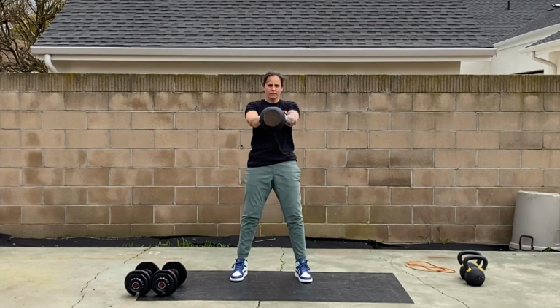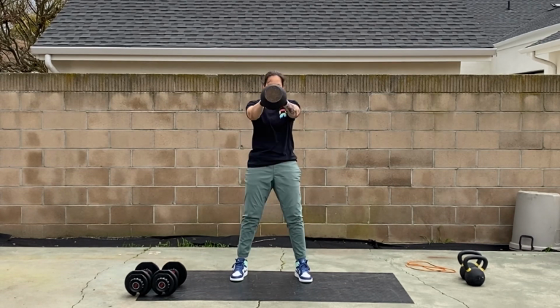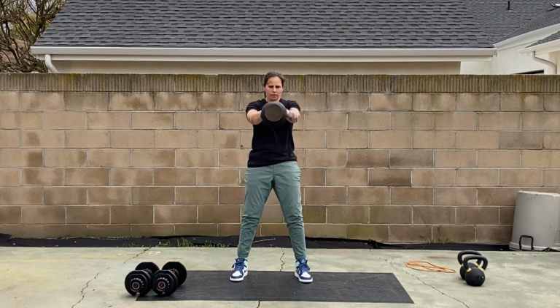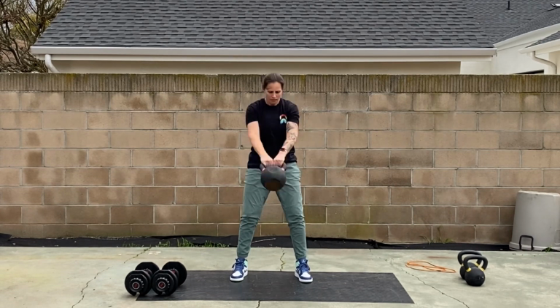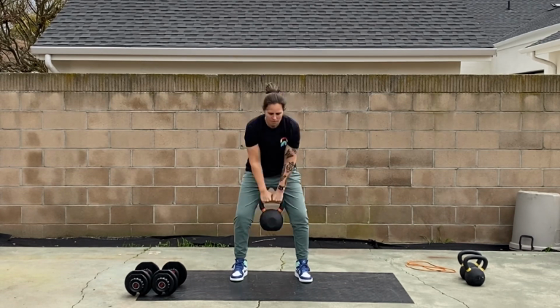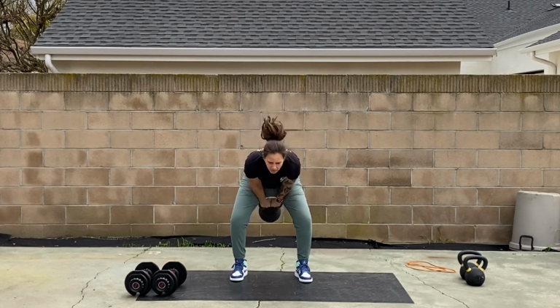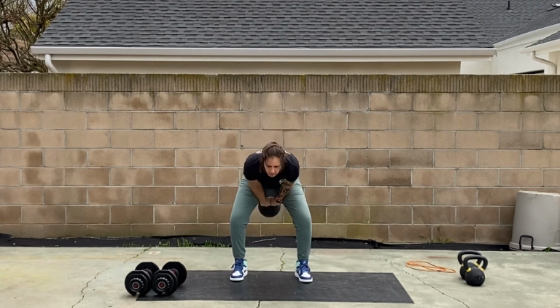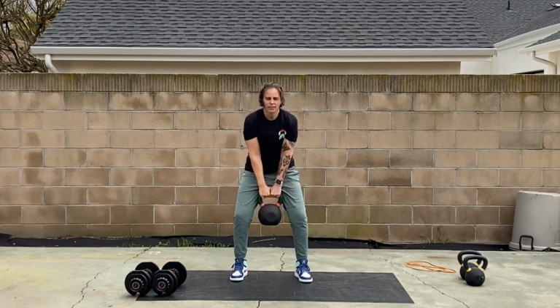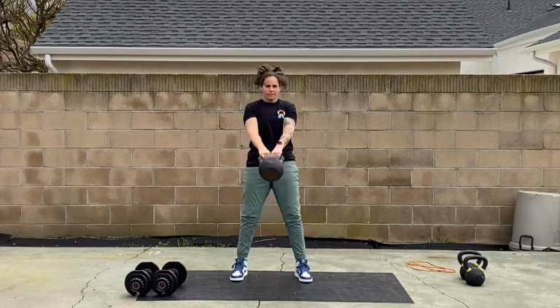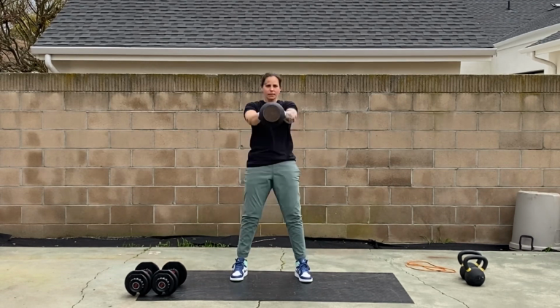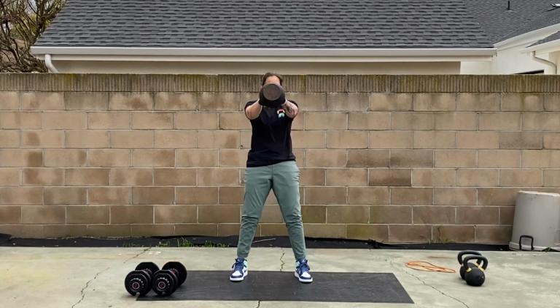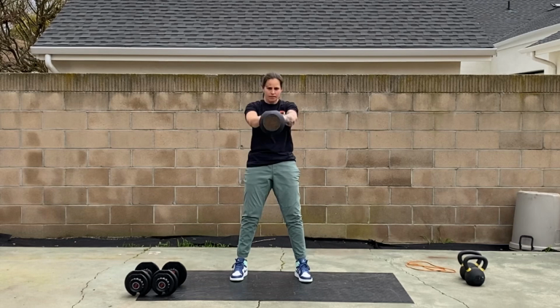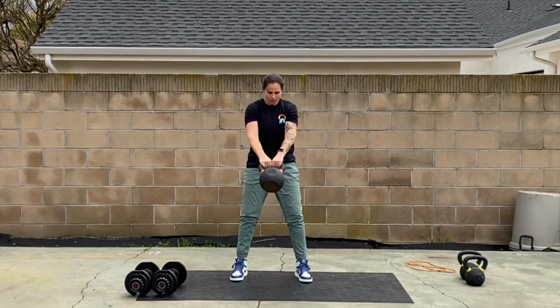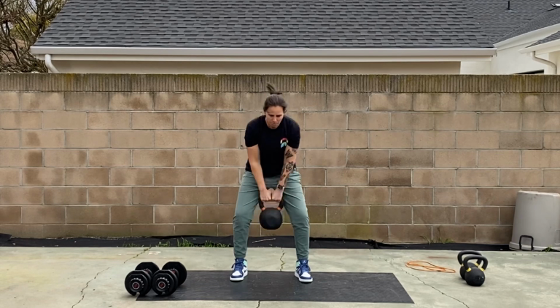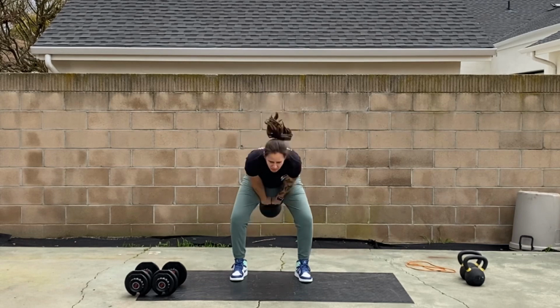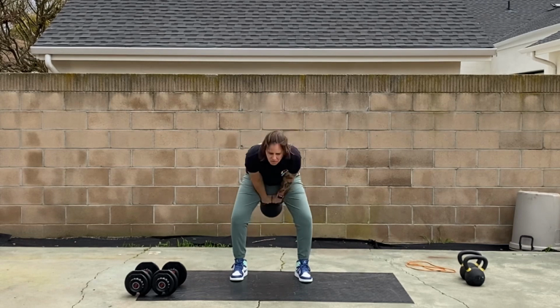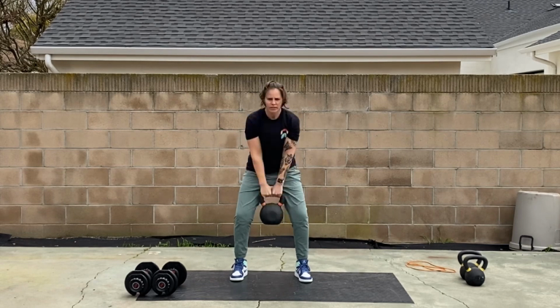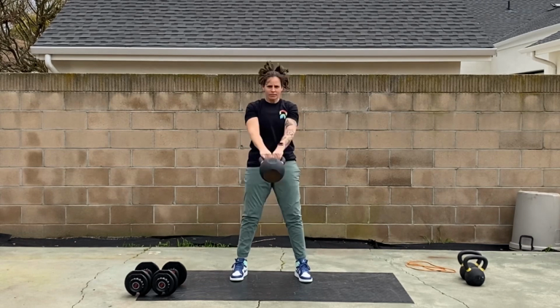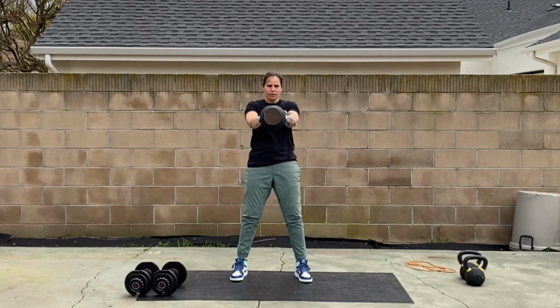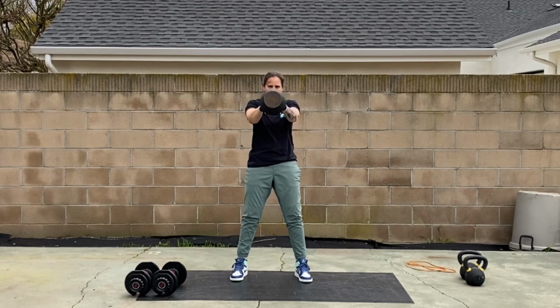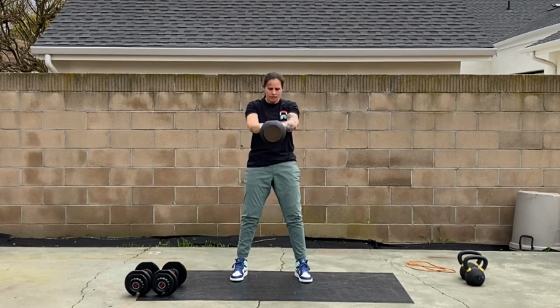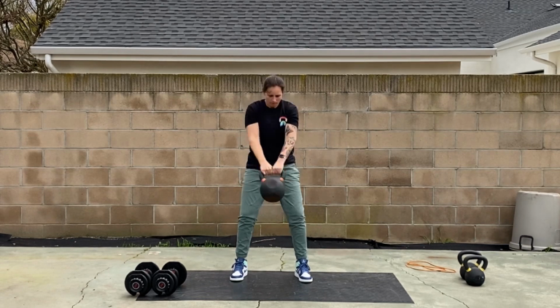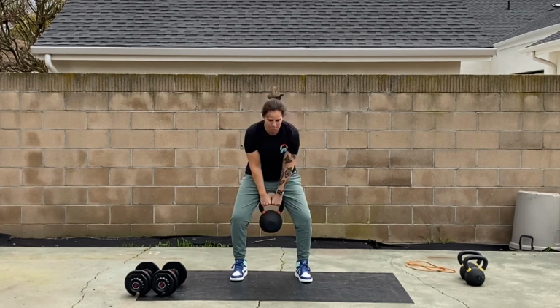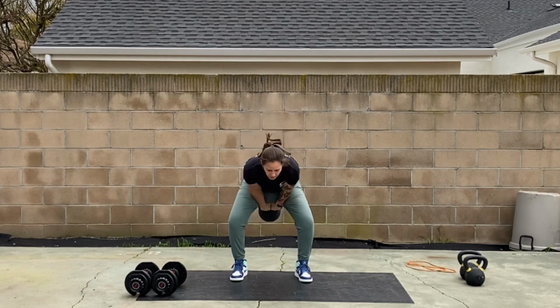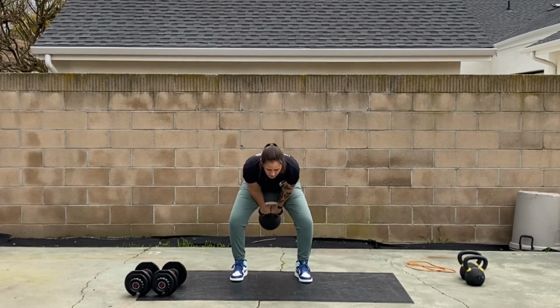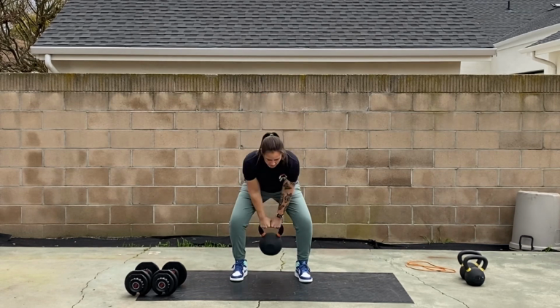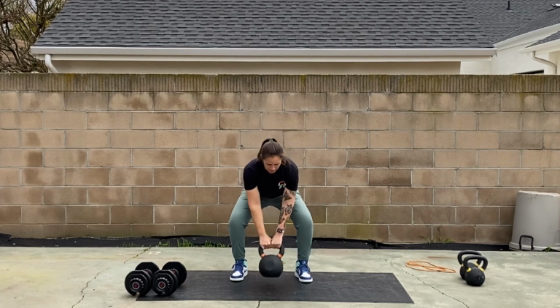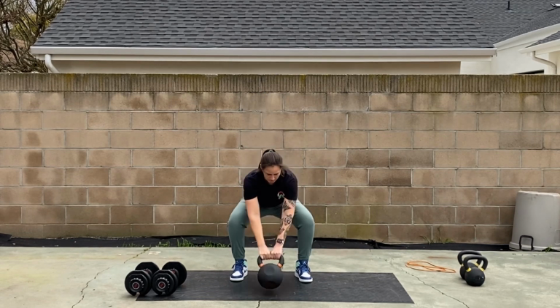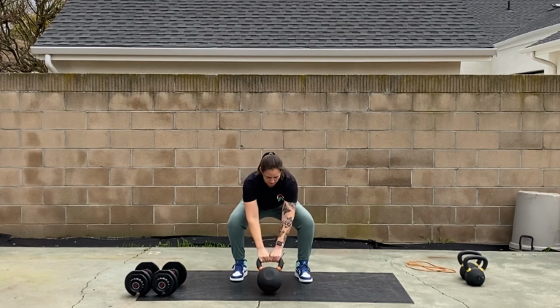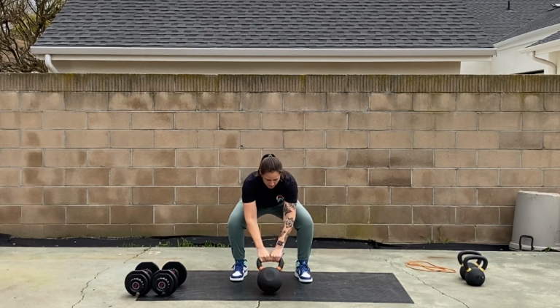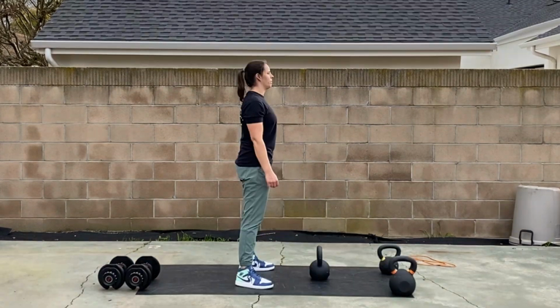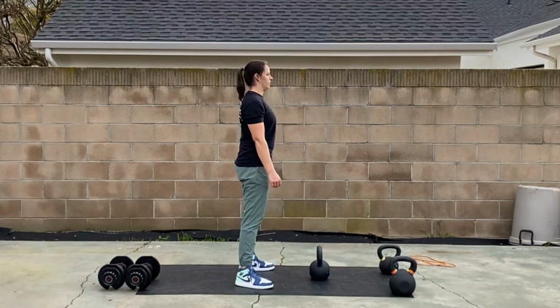Keep your neck neutral, think about pushing your butt towards the wall behind you as you hinge.